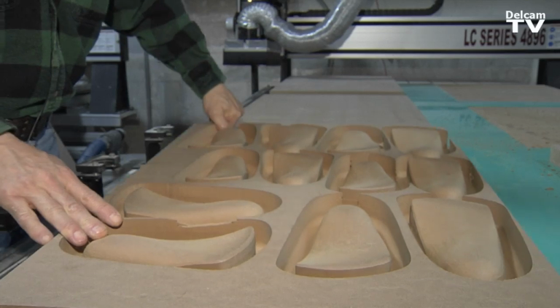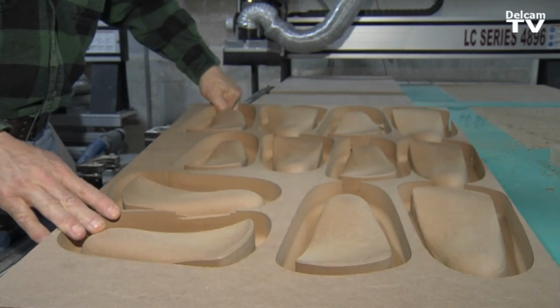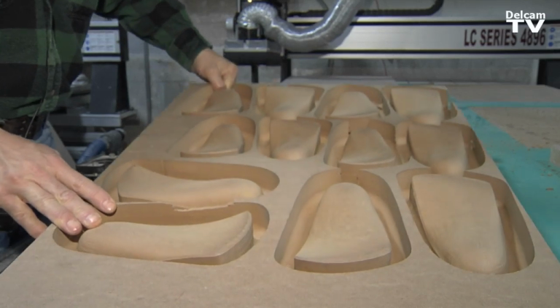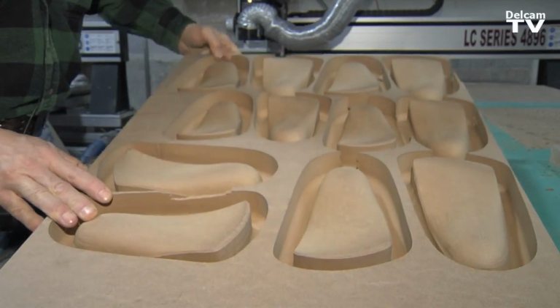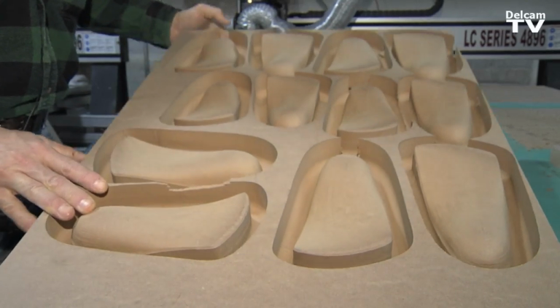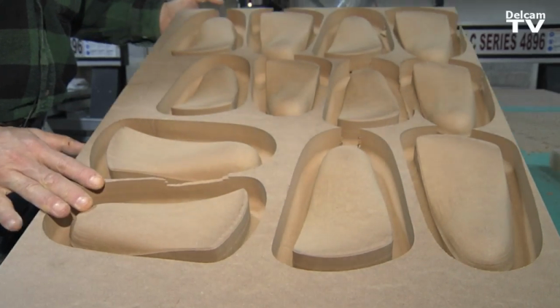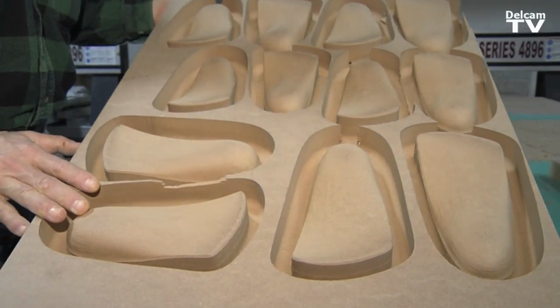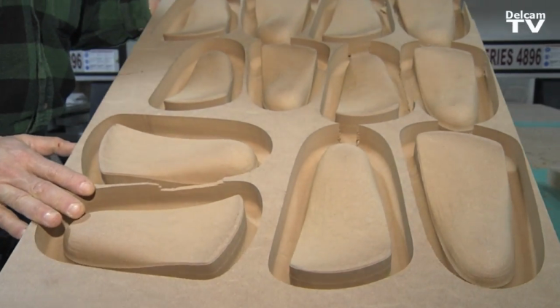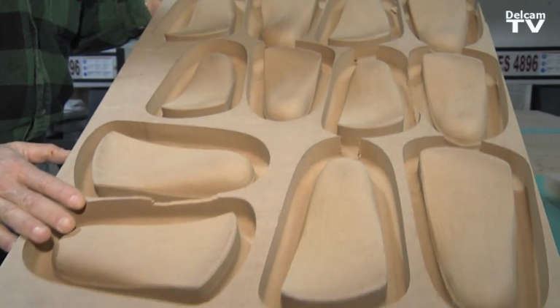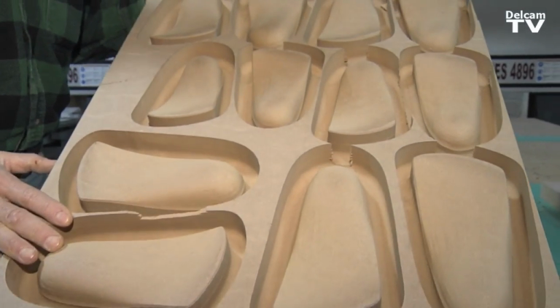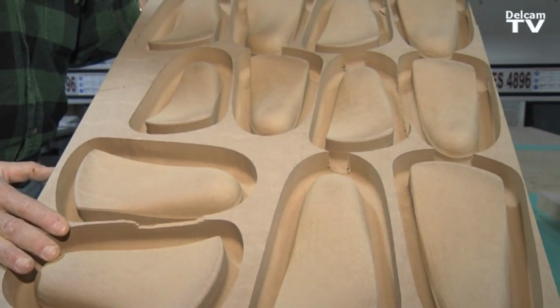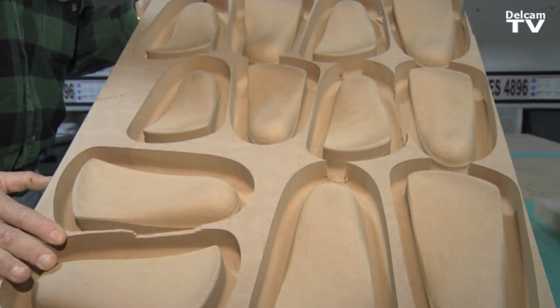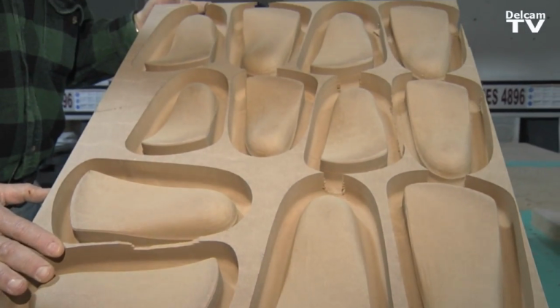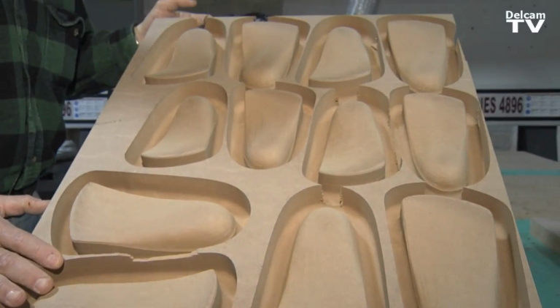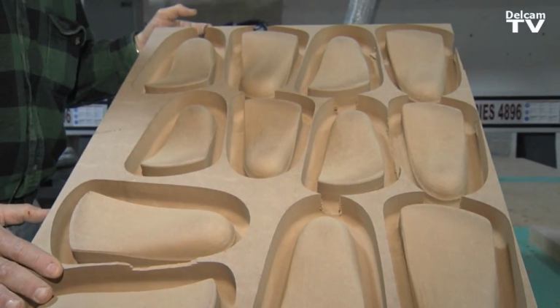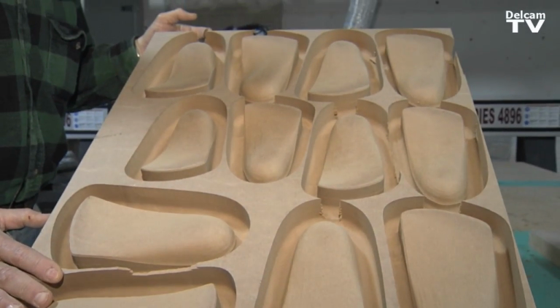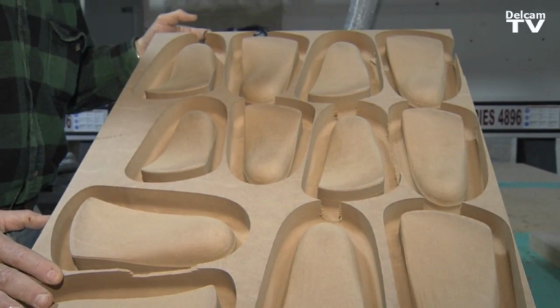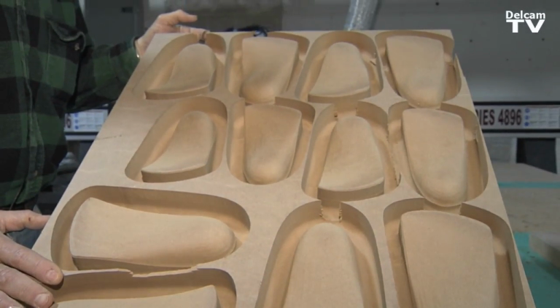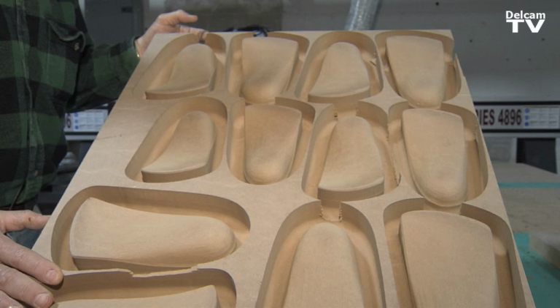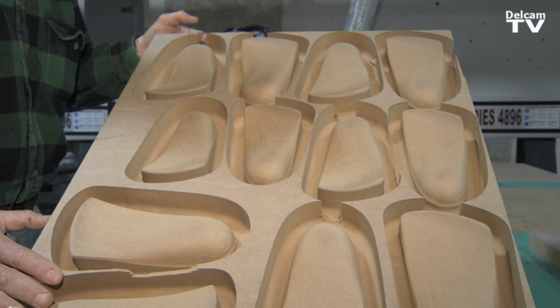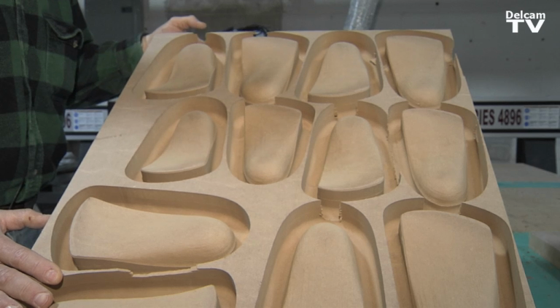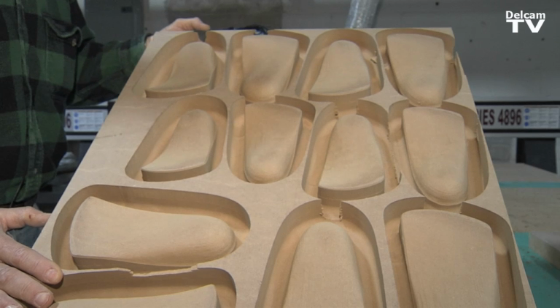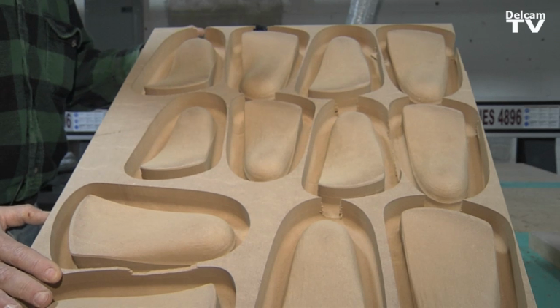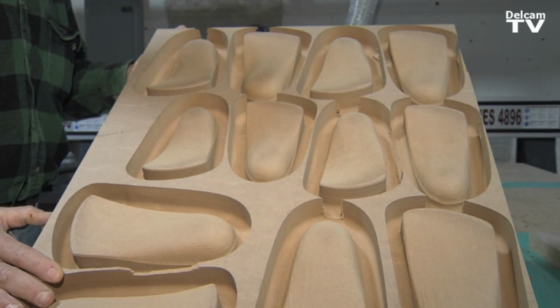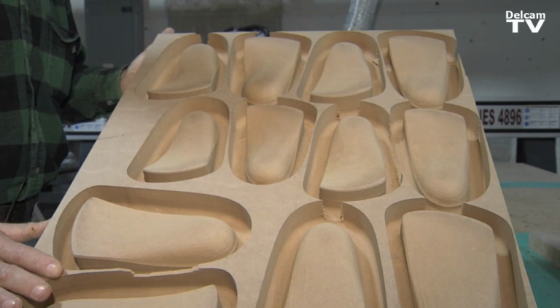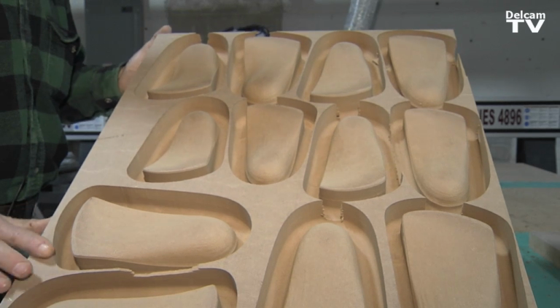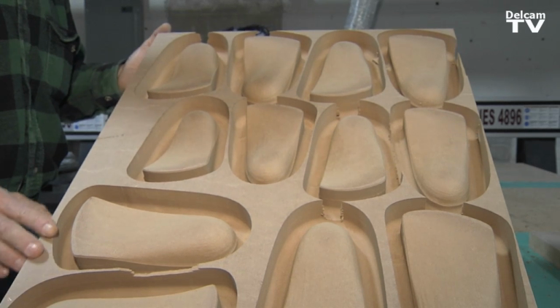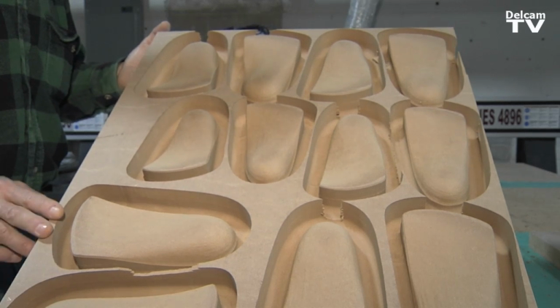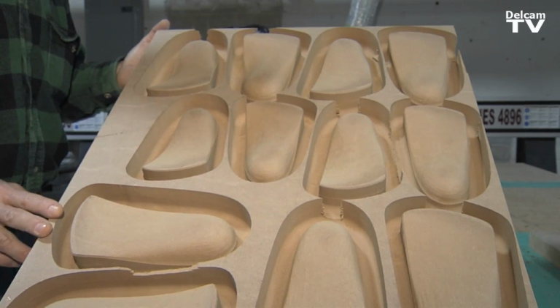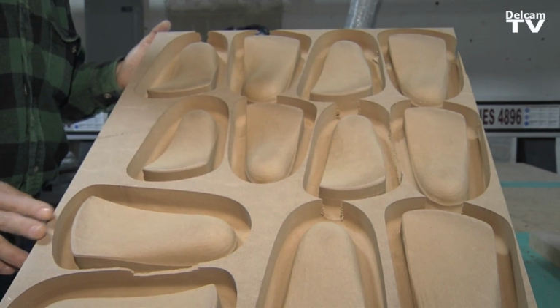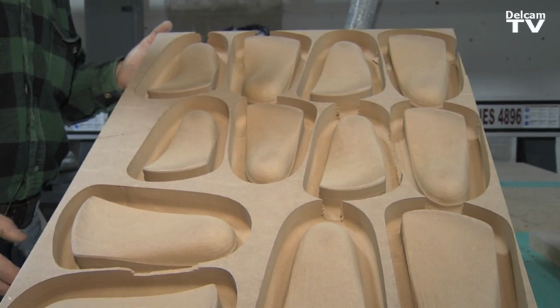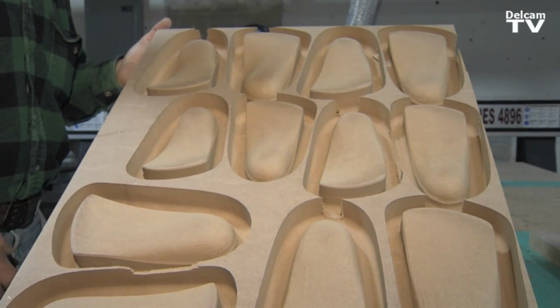The finished product — nice and clean. All we've got to do now is knock these out. They'll be ready for production.